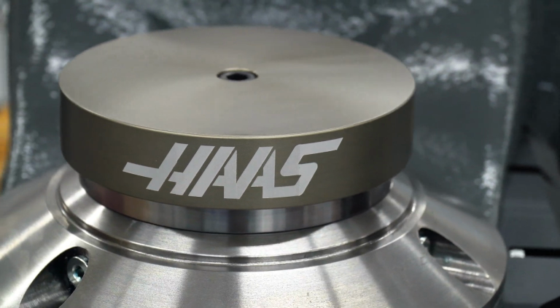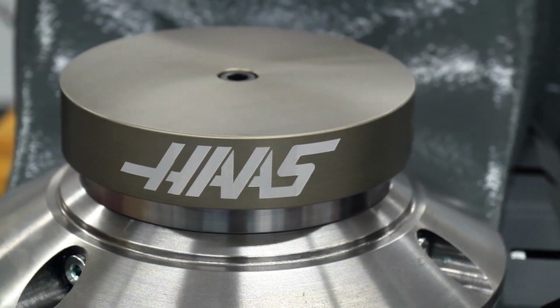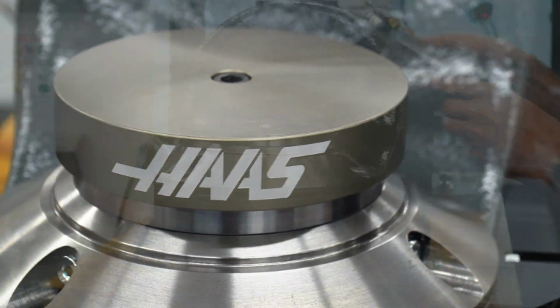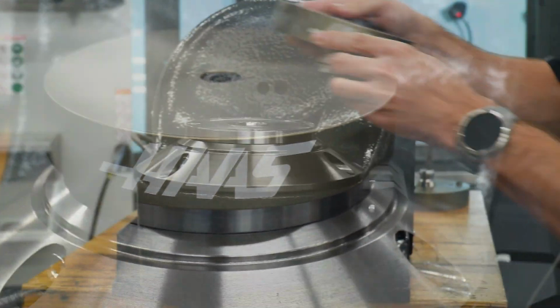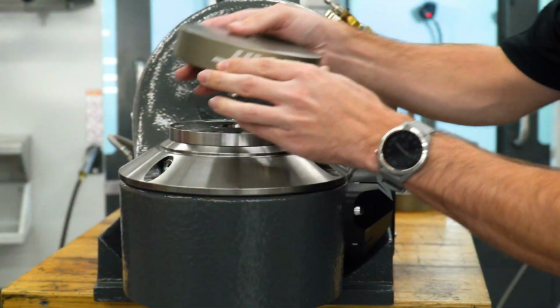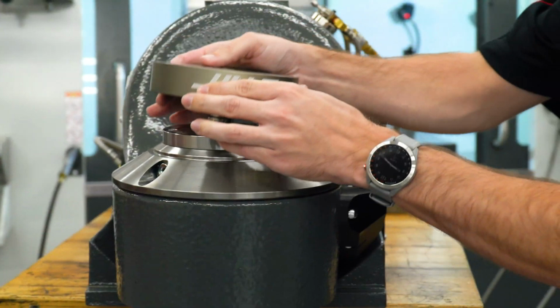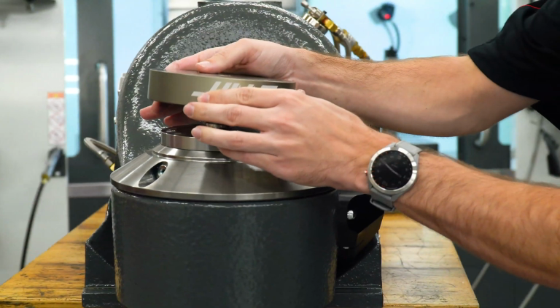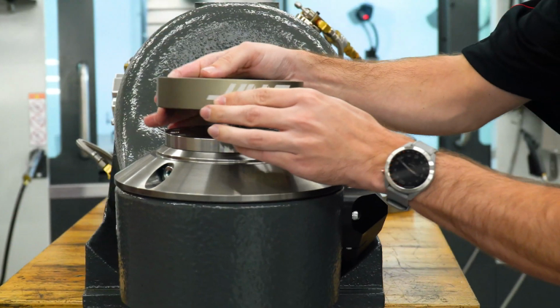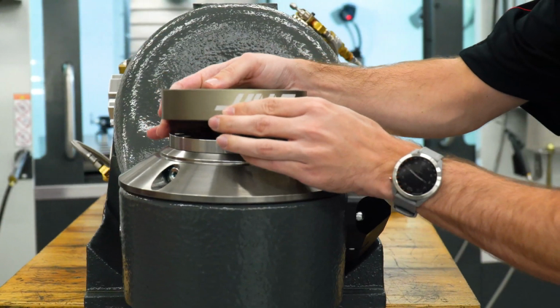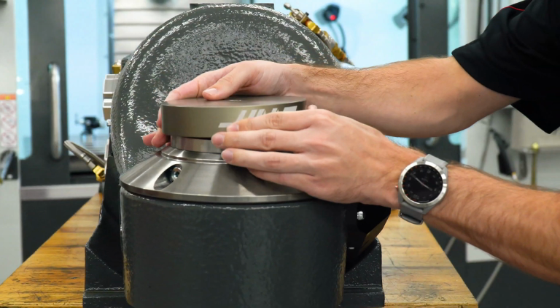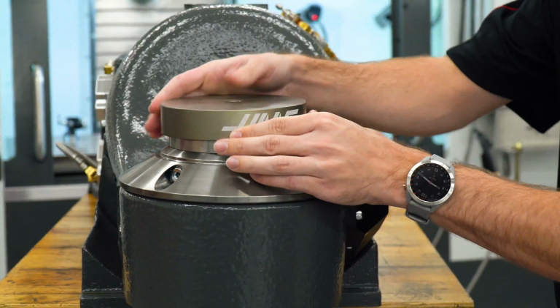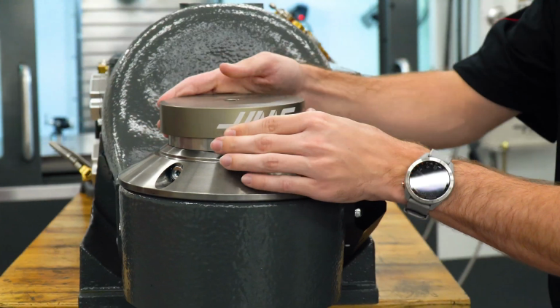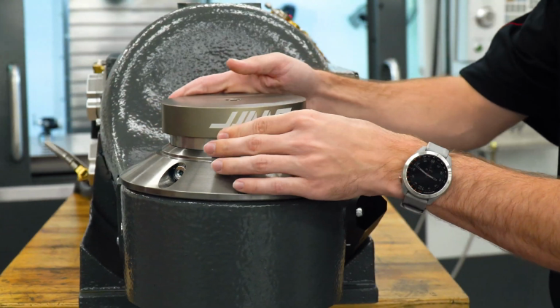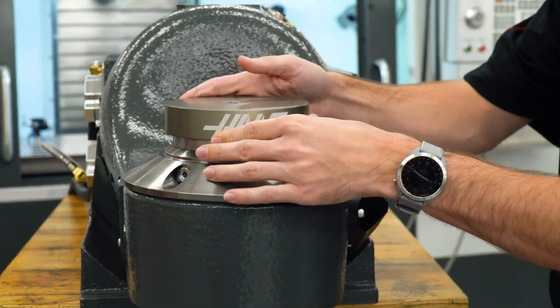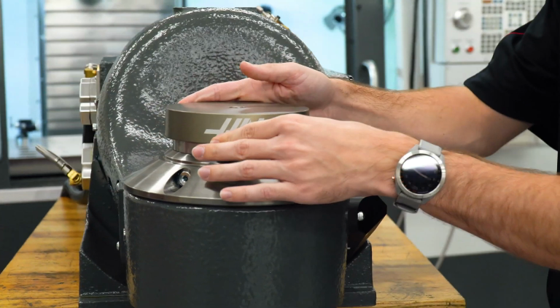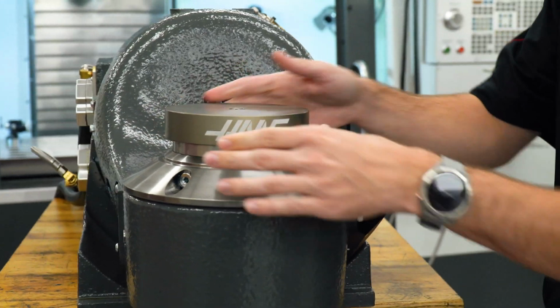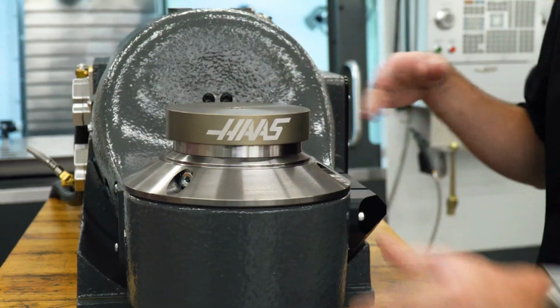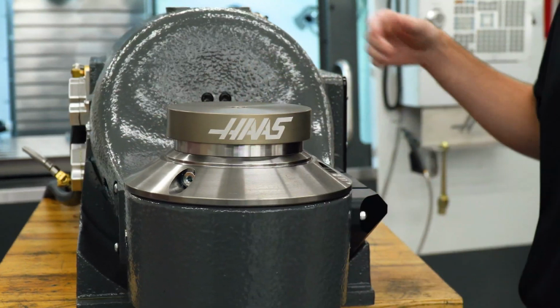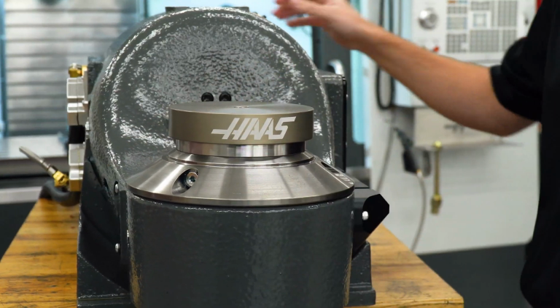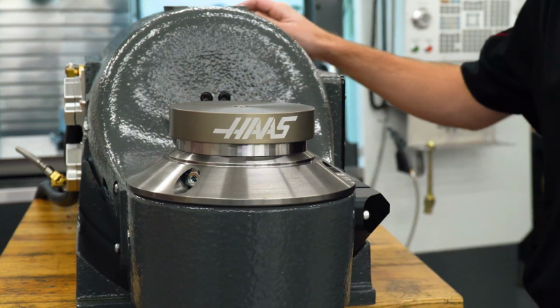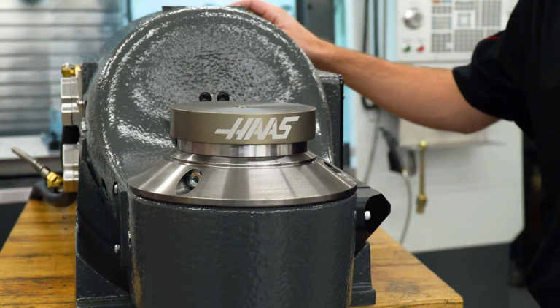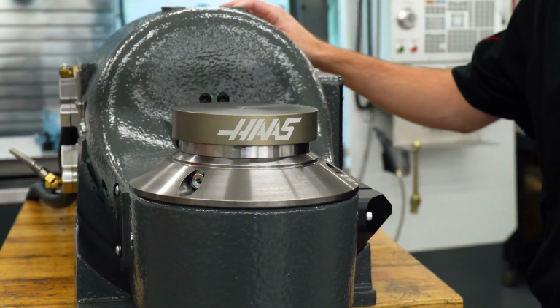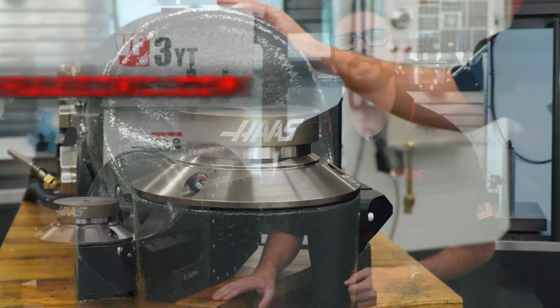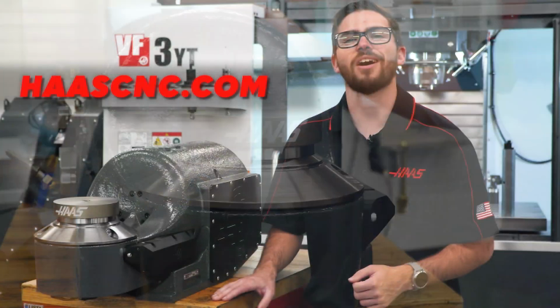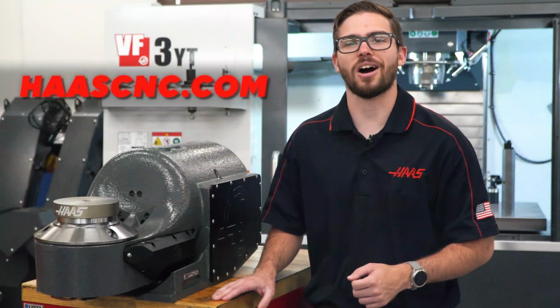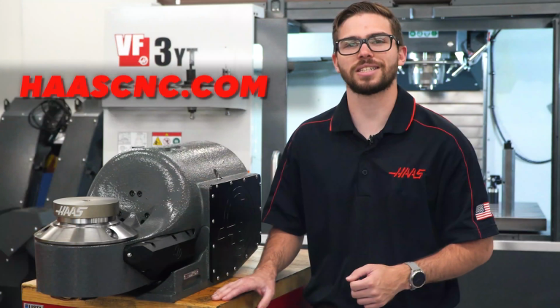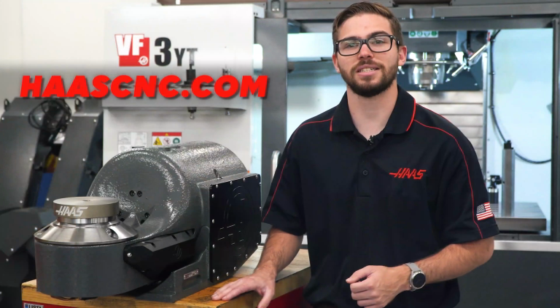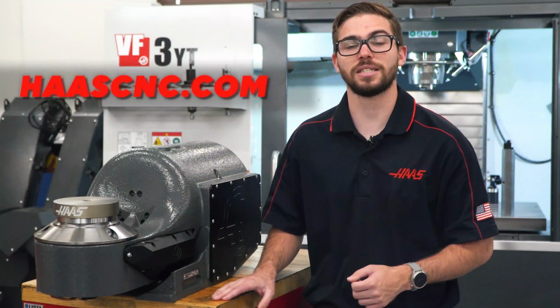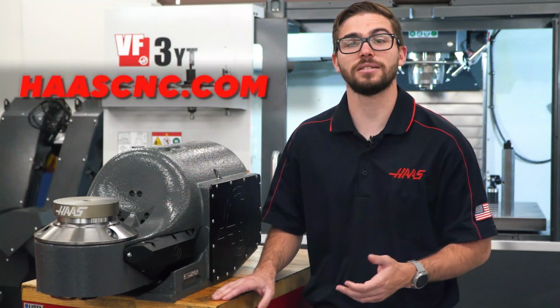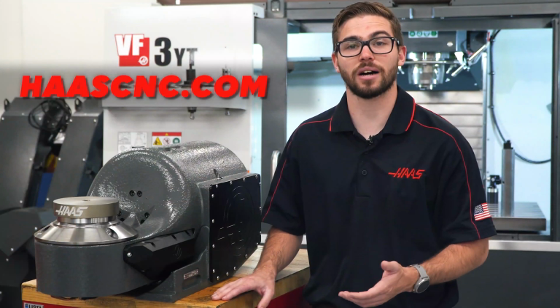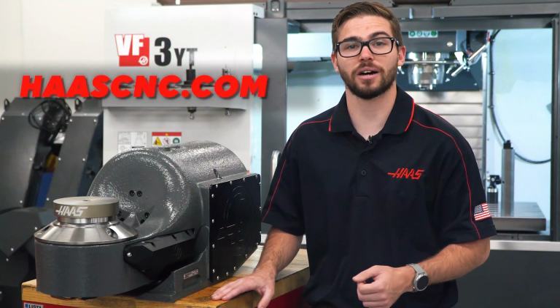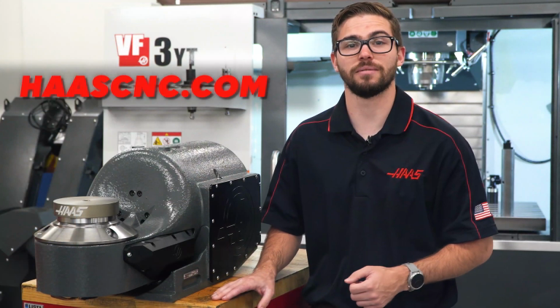For more information on the TRT-210 zero-point platter option, visit HaasCNC.com.